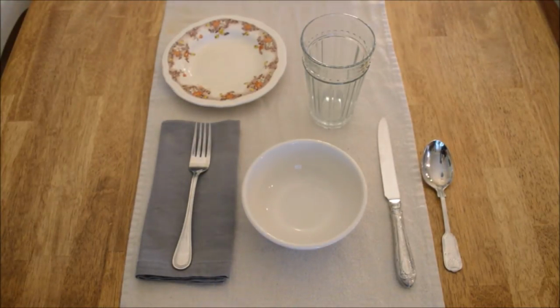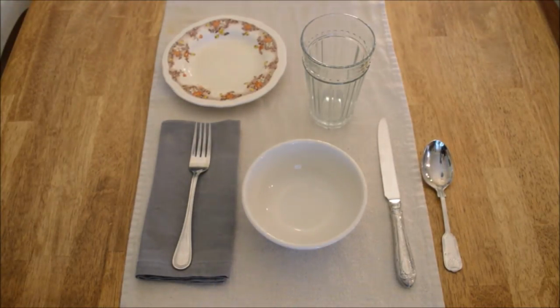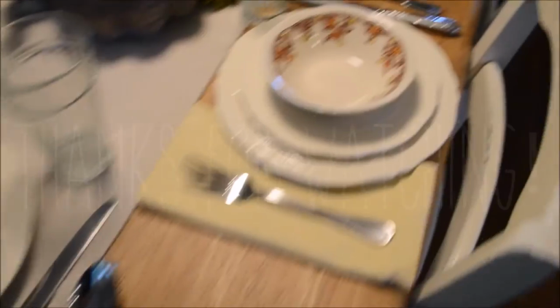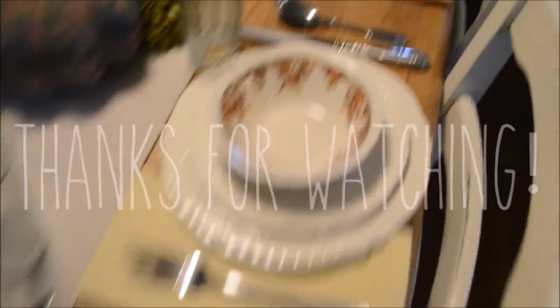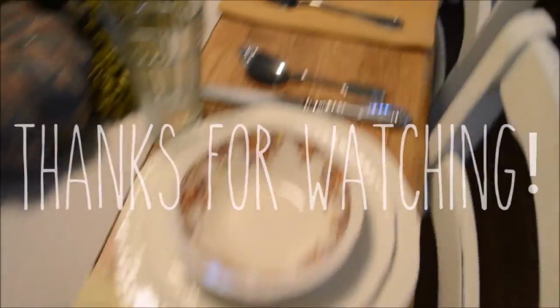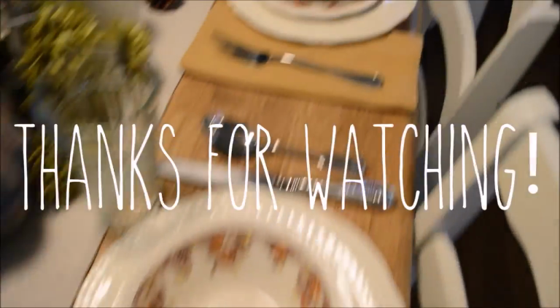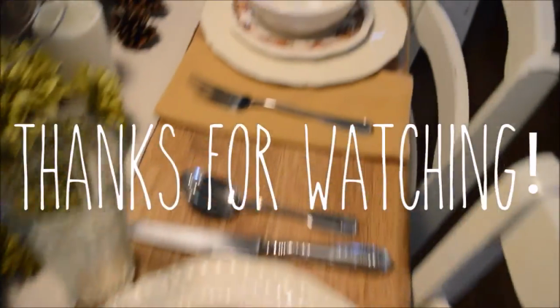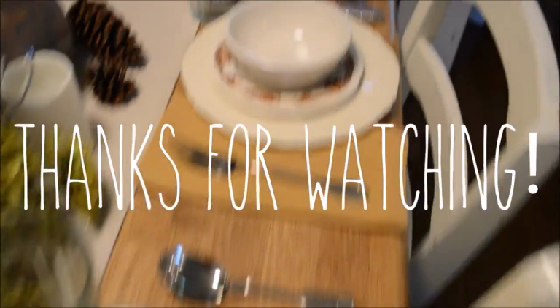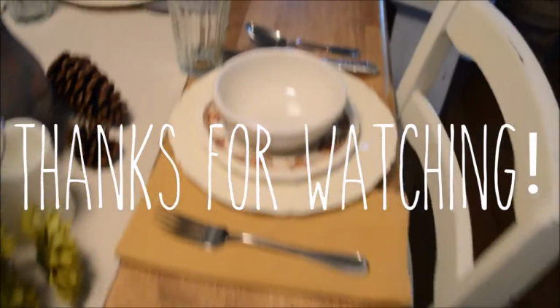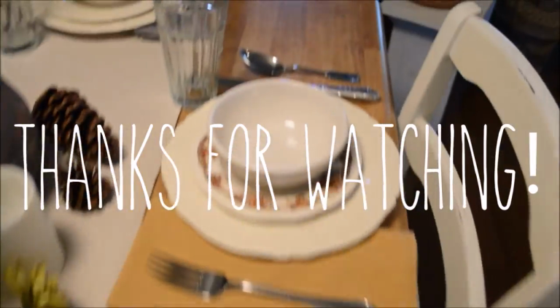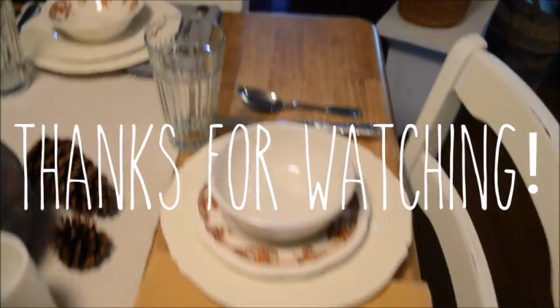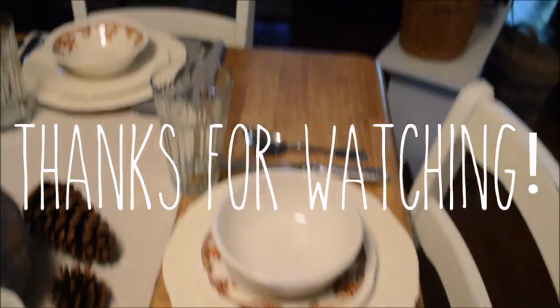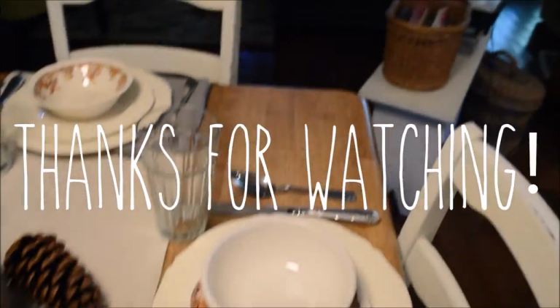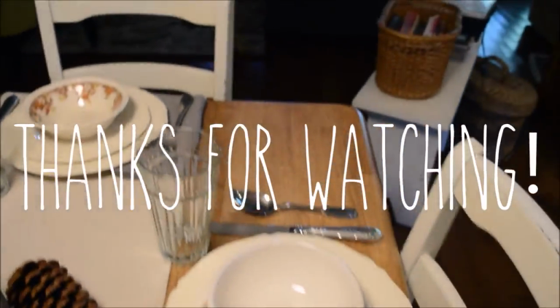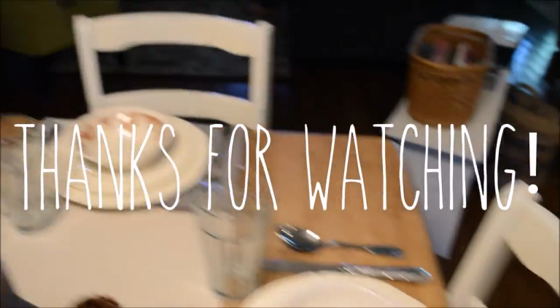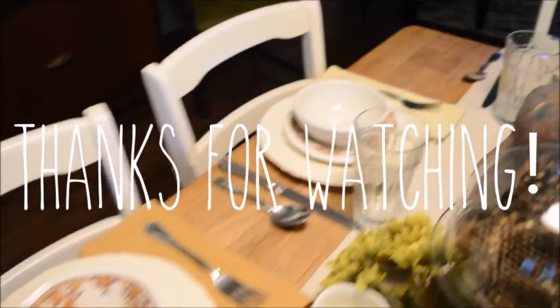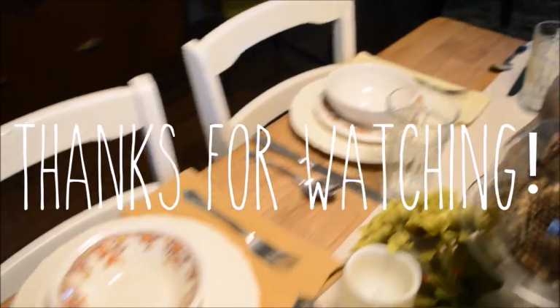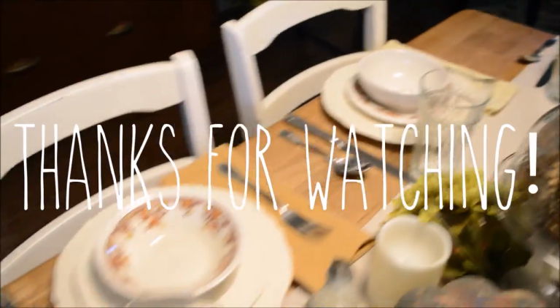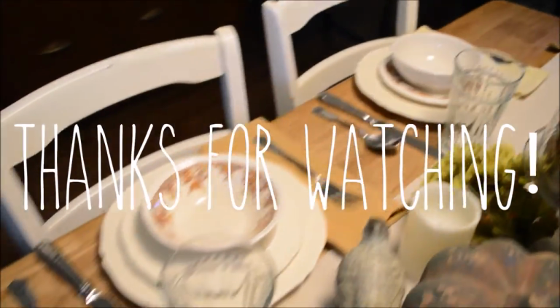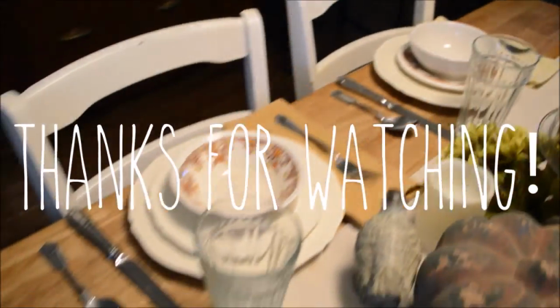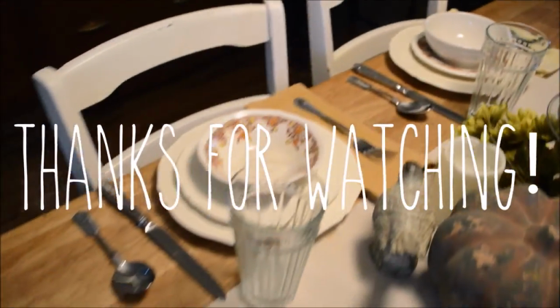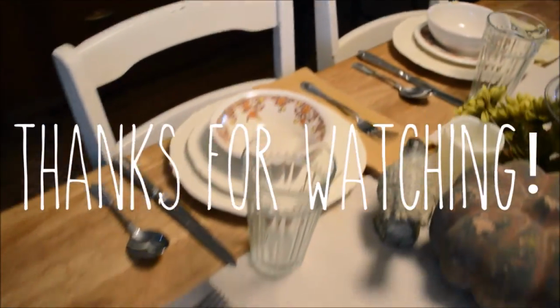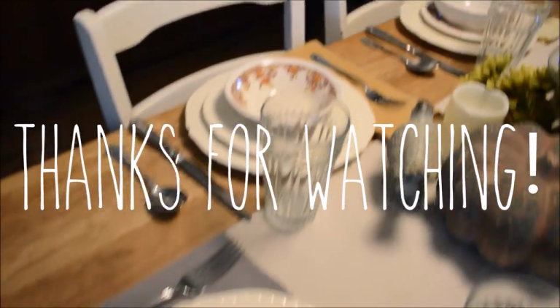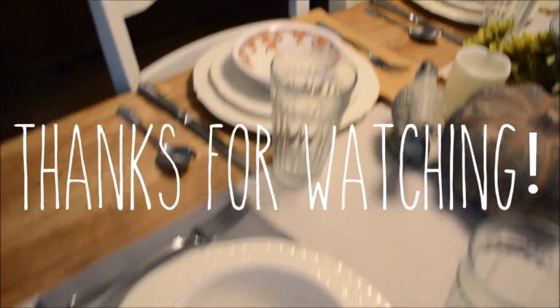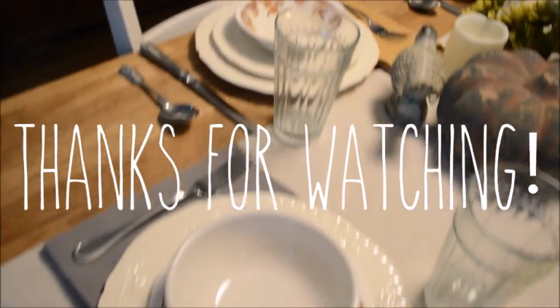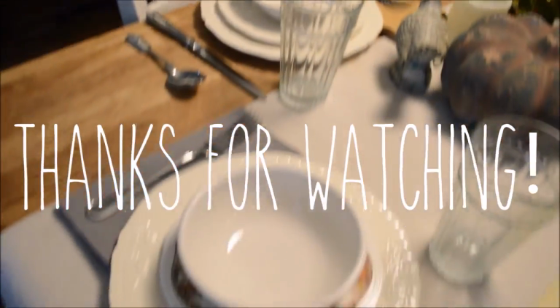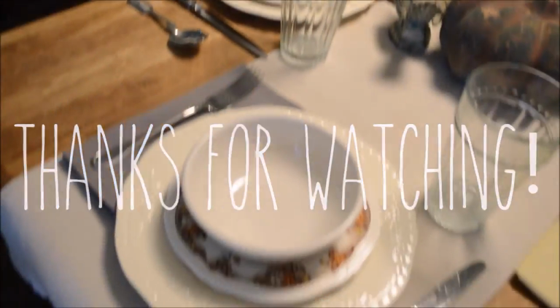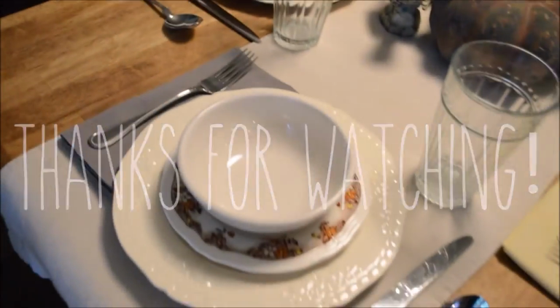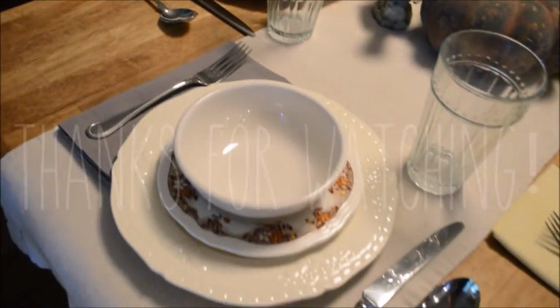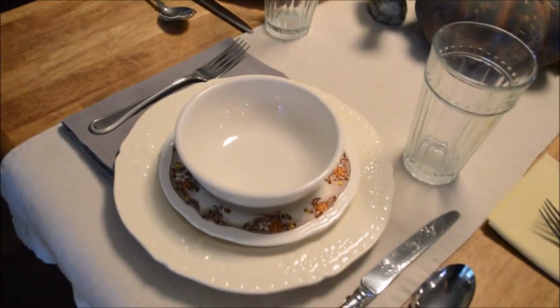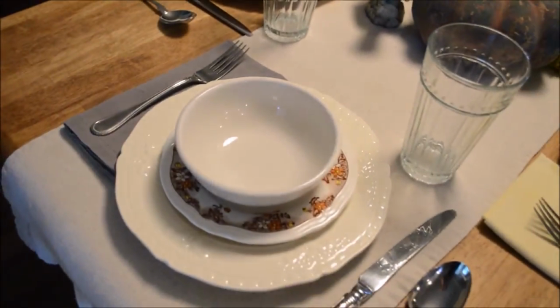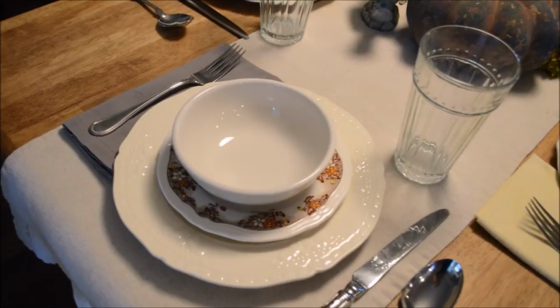That's about all guys. Thank you so much for watching. If this video helped you, make sure to give it a thumbs up, and don't forget to subscribe.